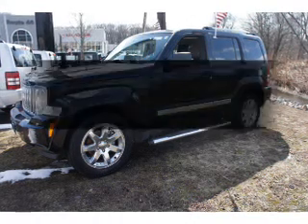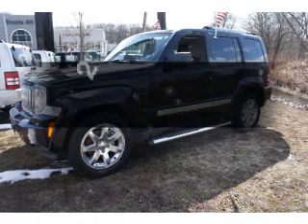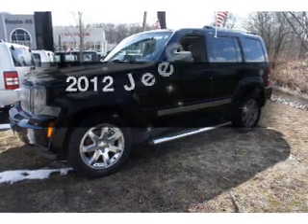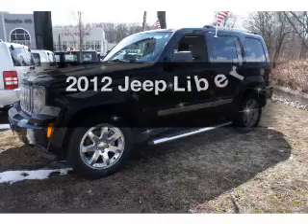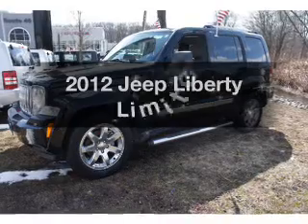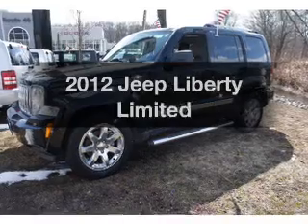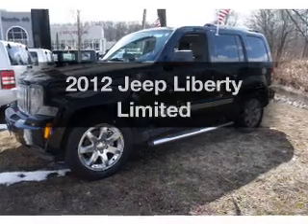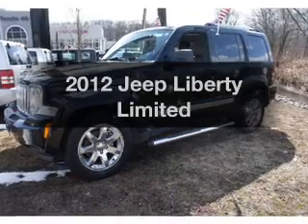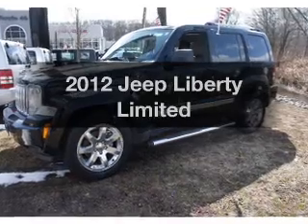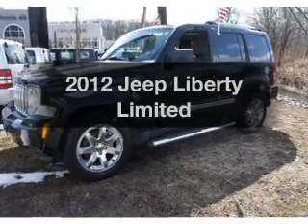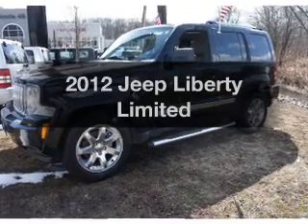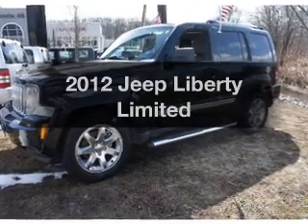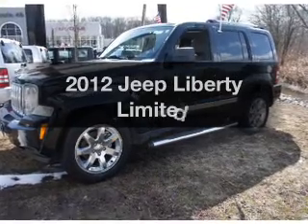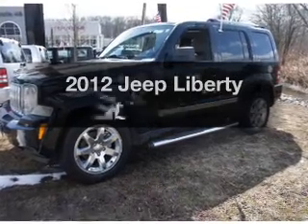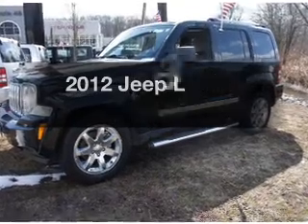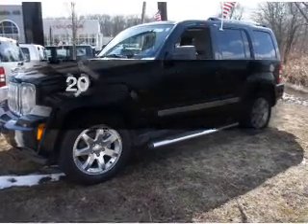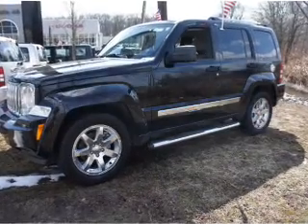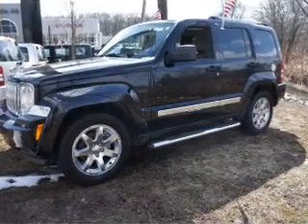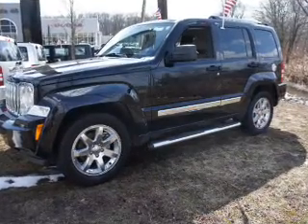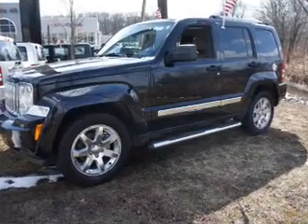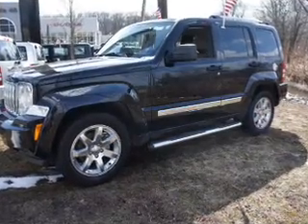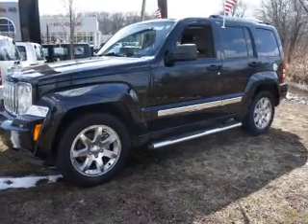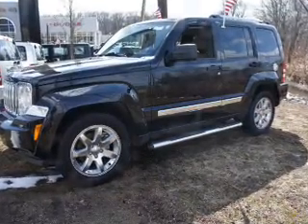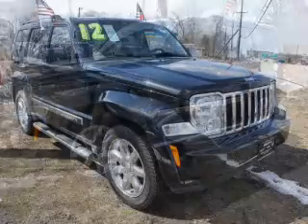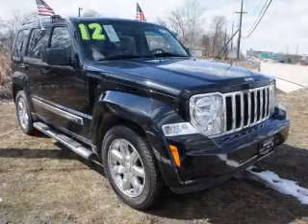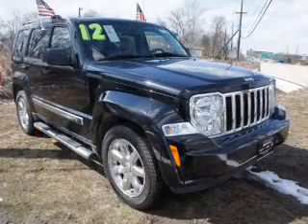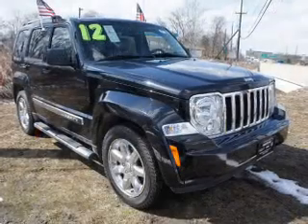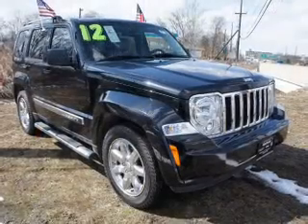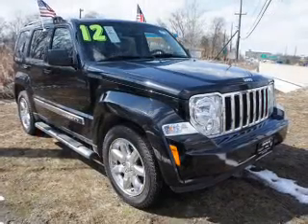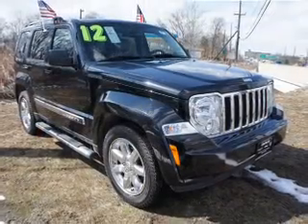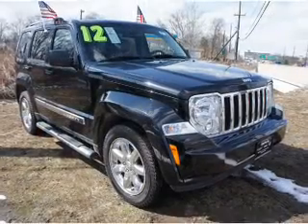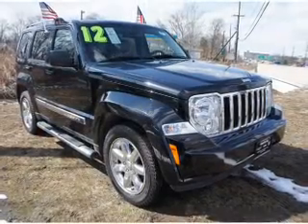Imagine yourself in this 2012 Jeep Liberty. This is the set of wheels you've been looking for.